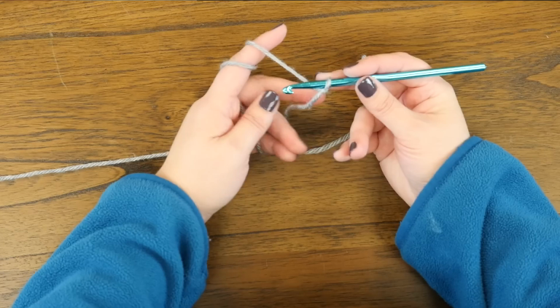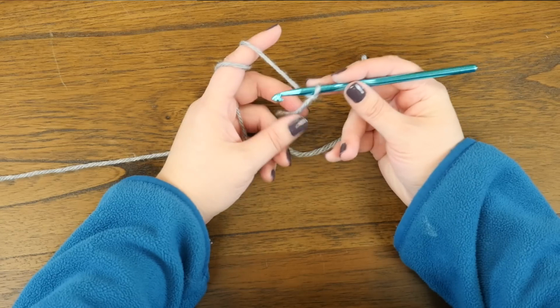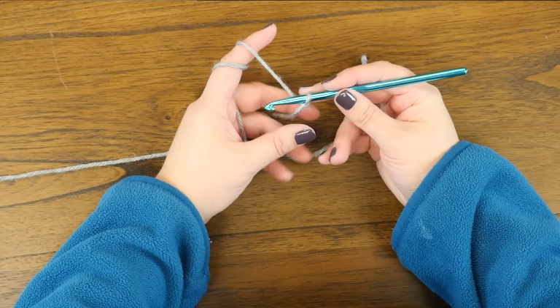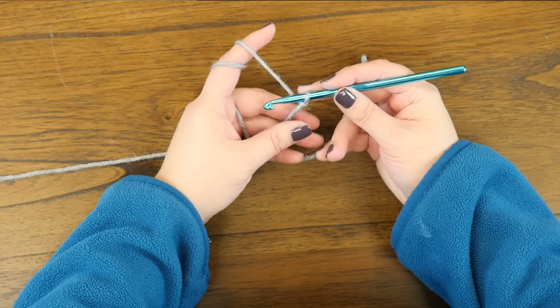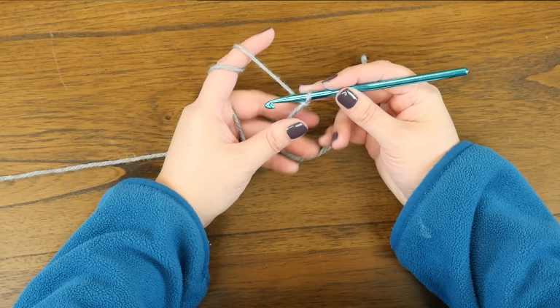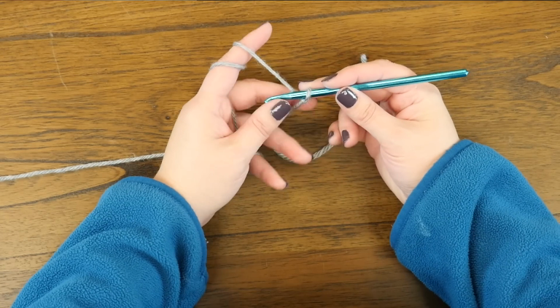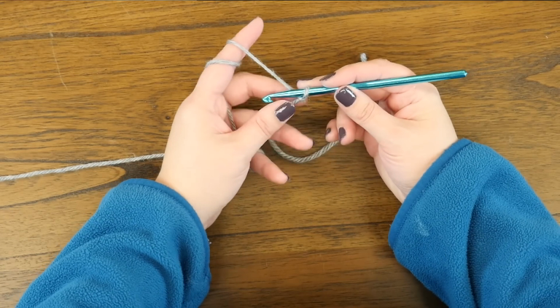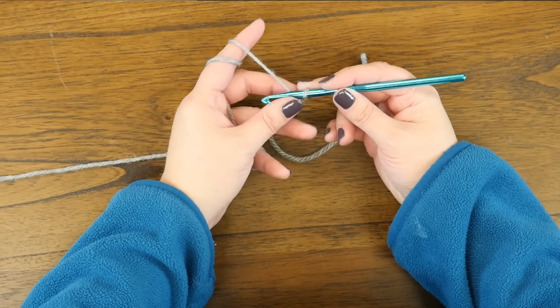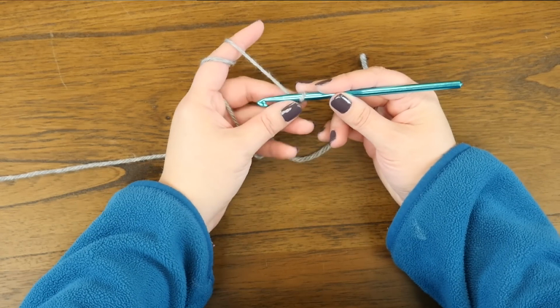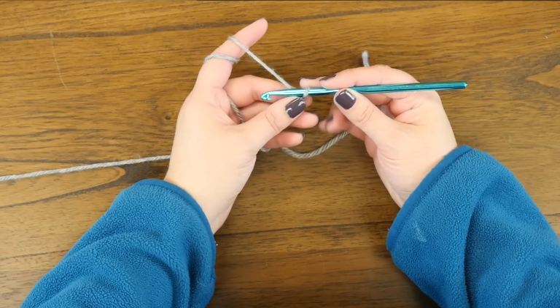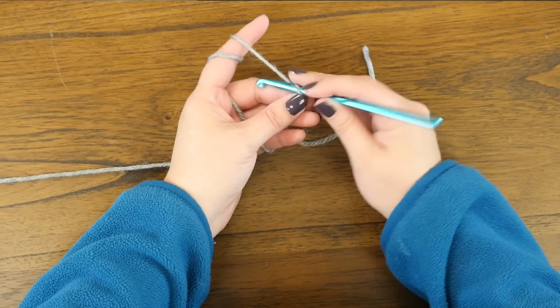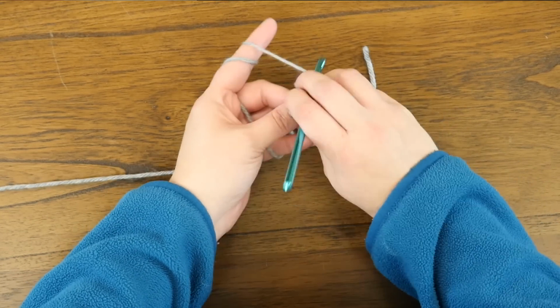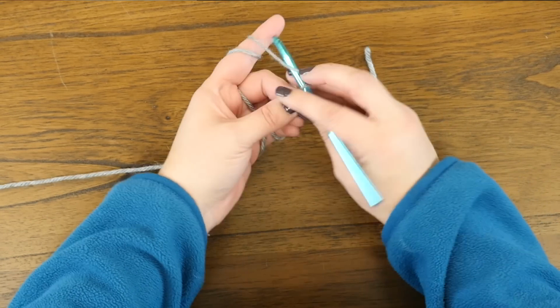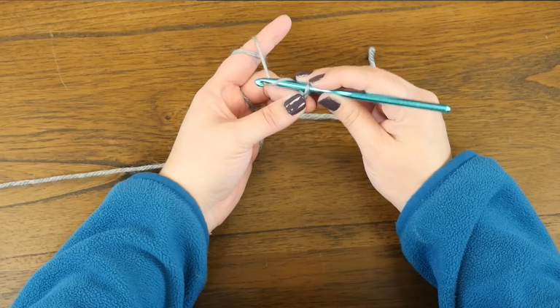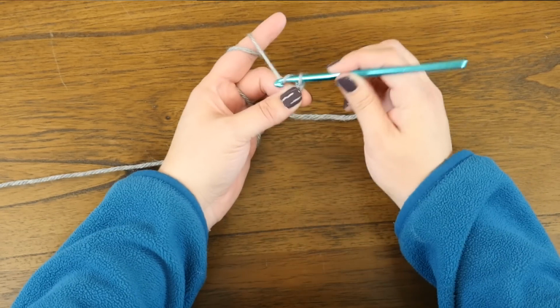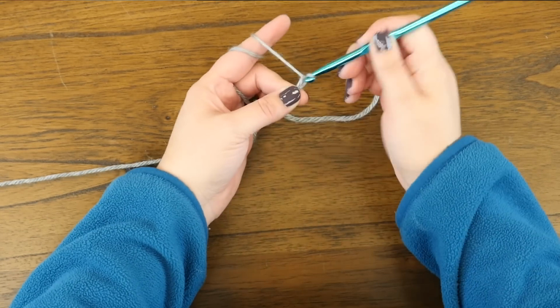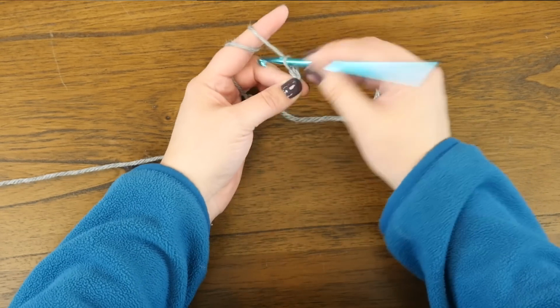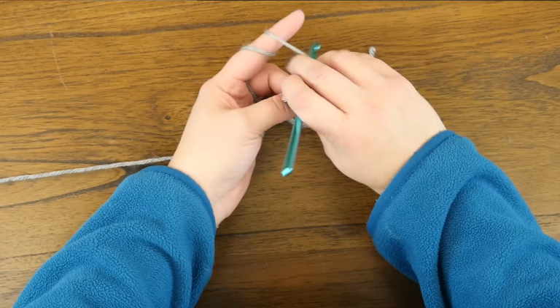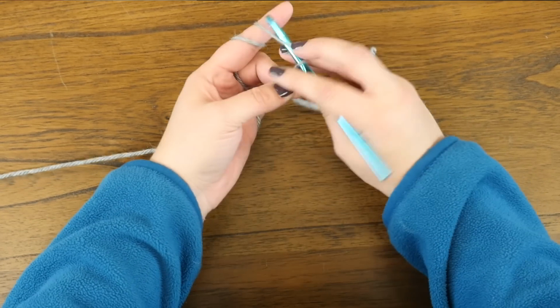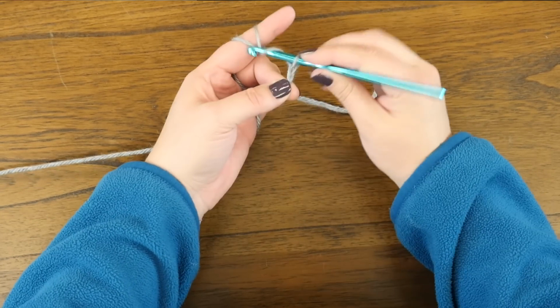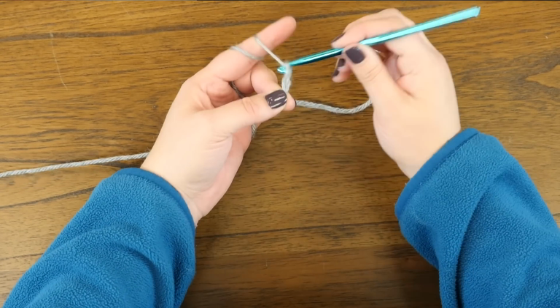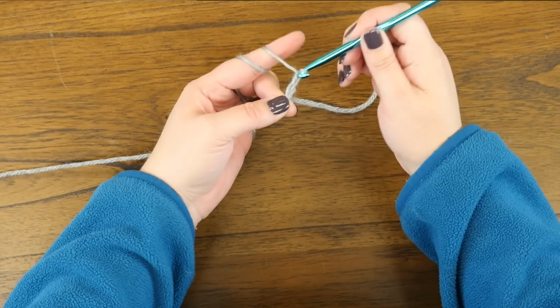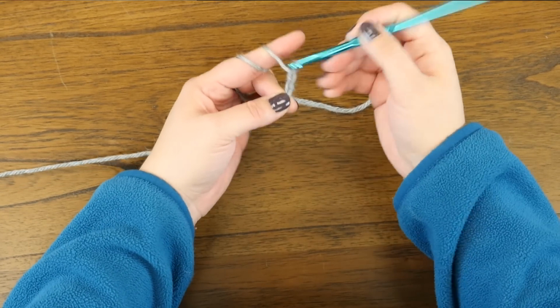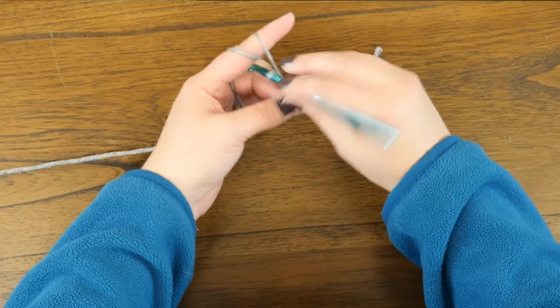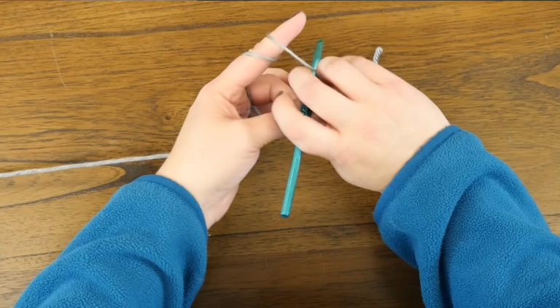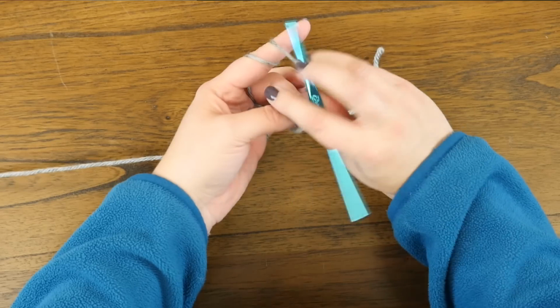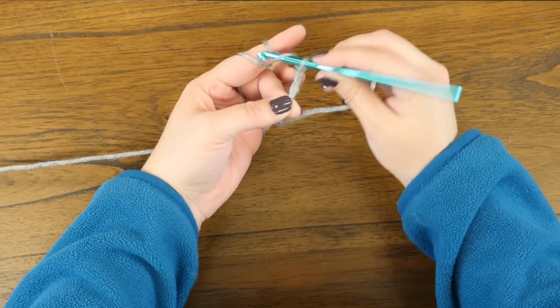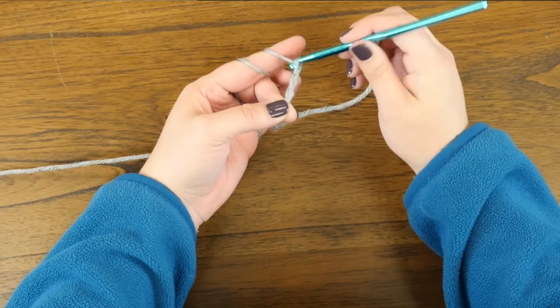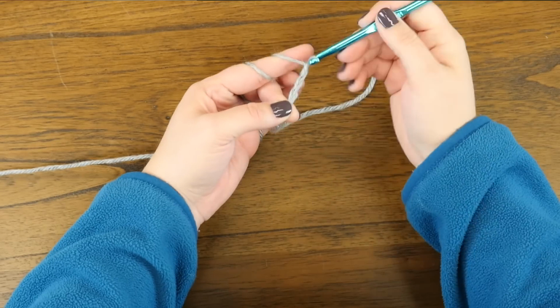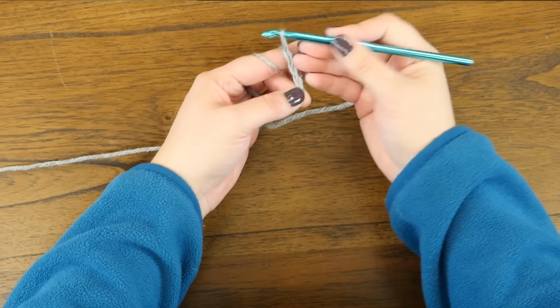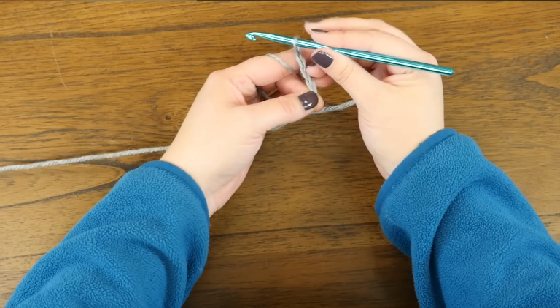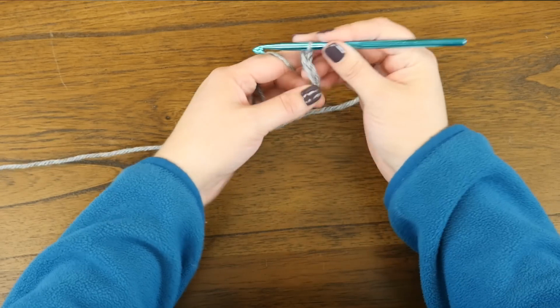To make our six-petaled flower, we're going to begin with a chain three: one, two, and three.